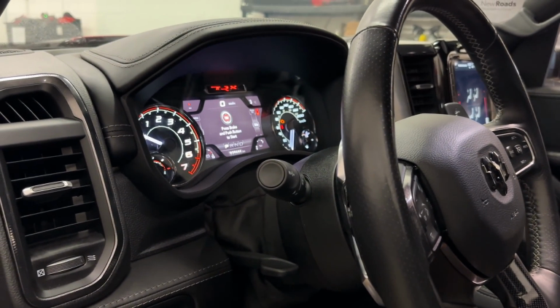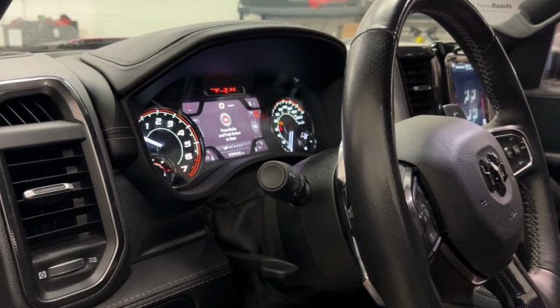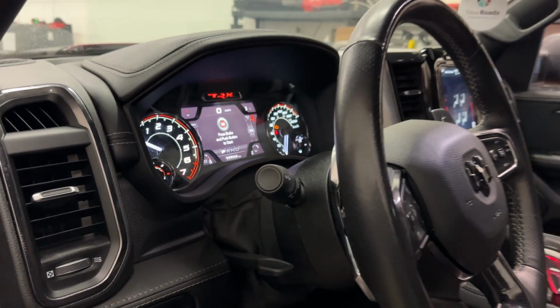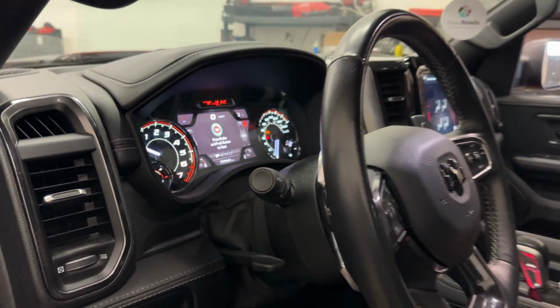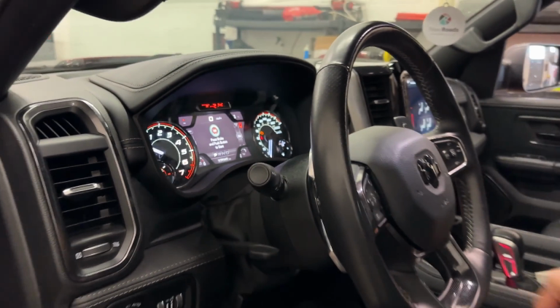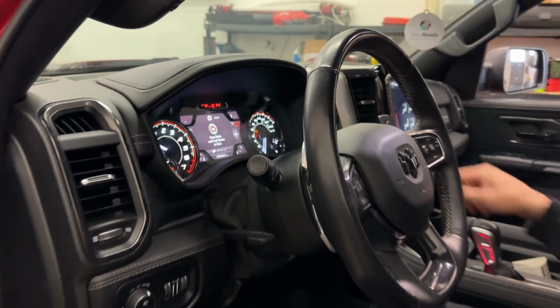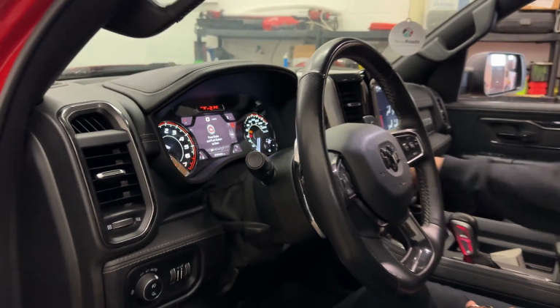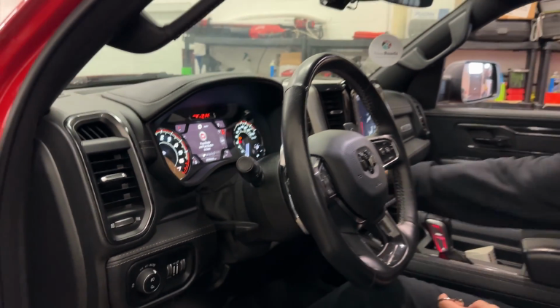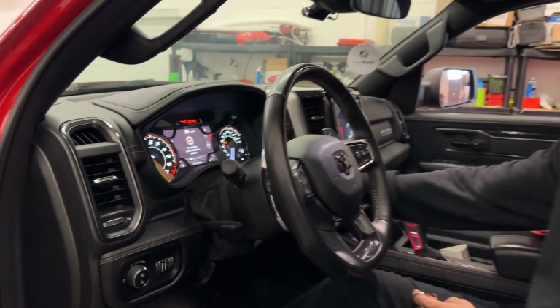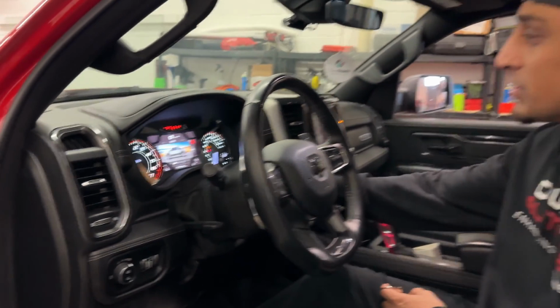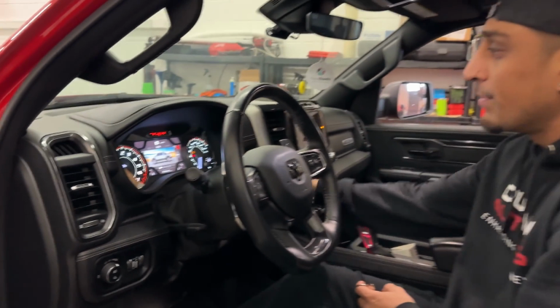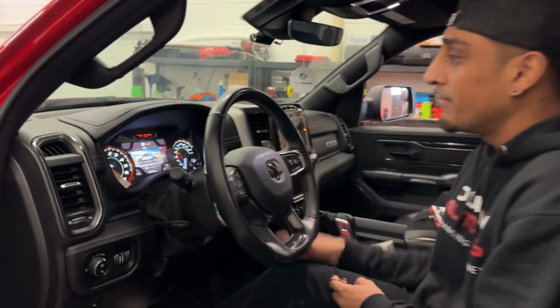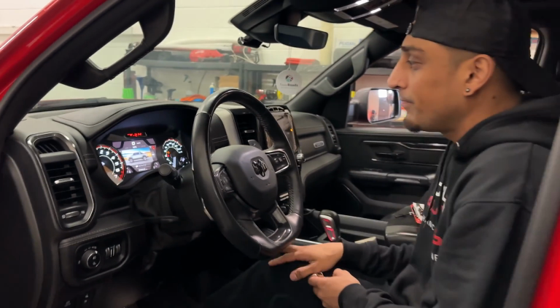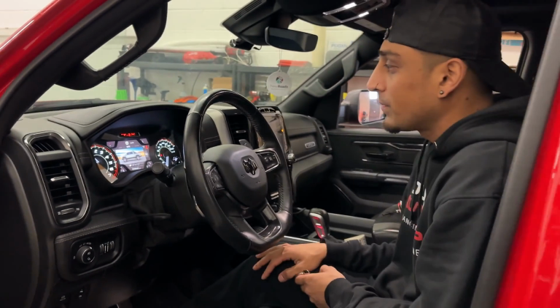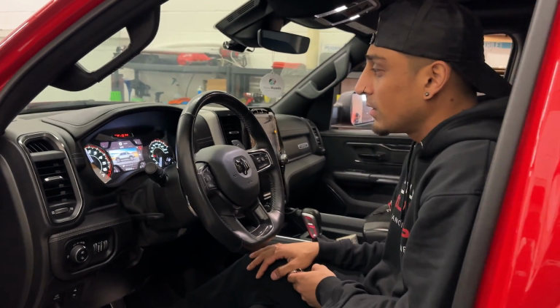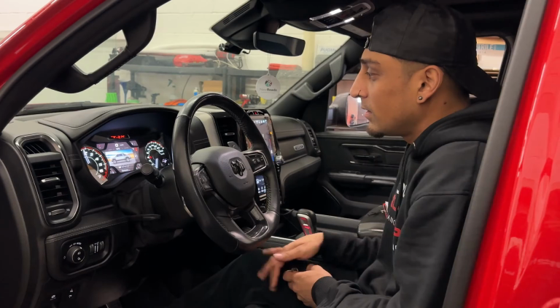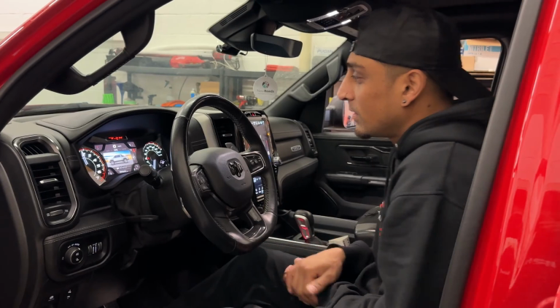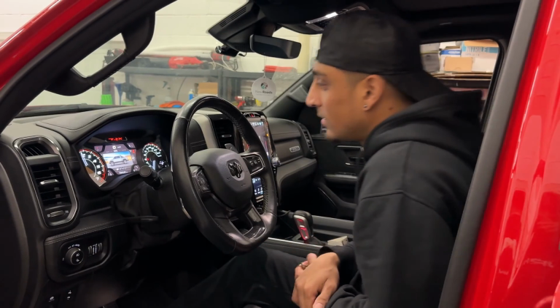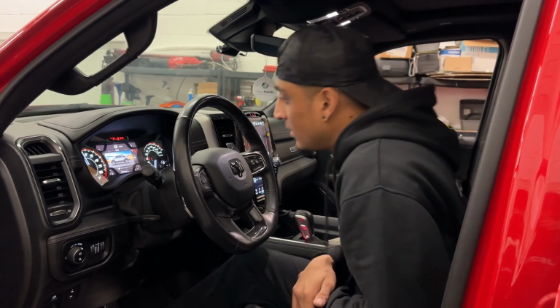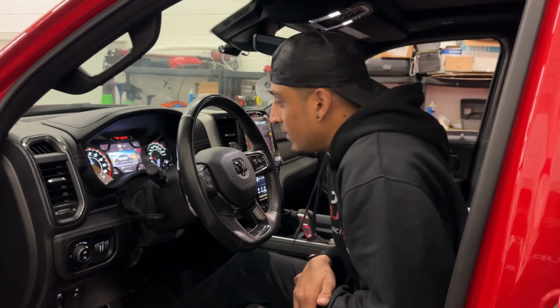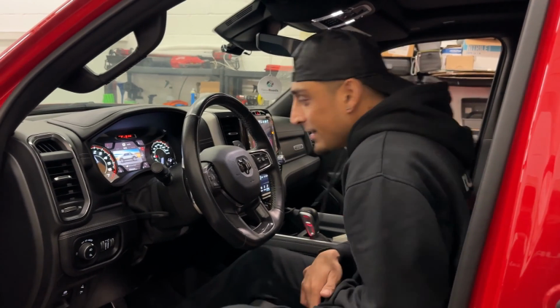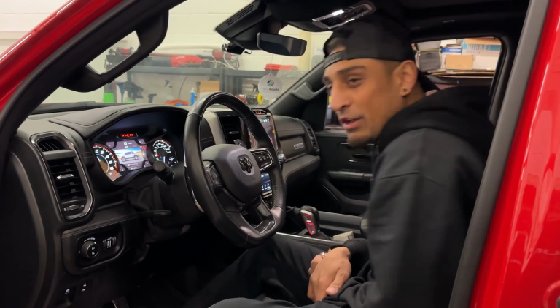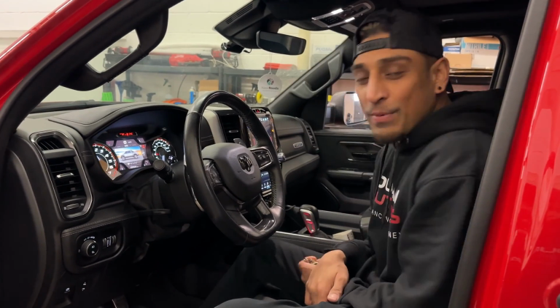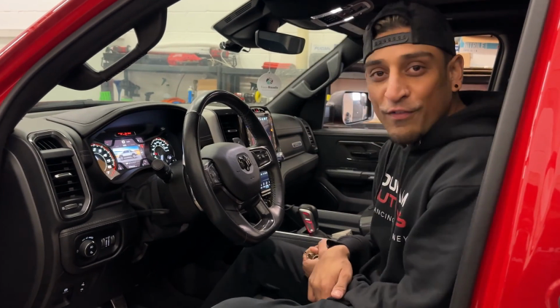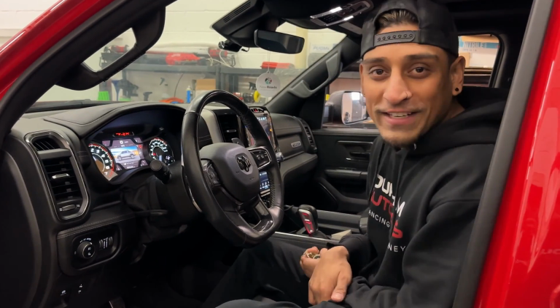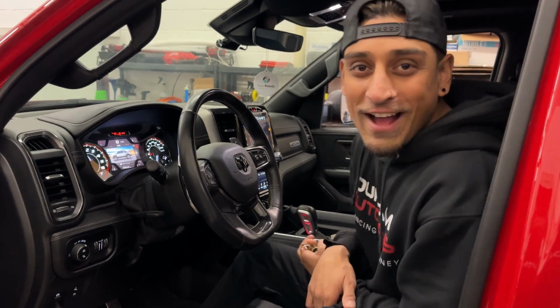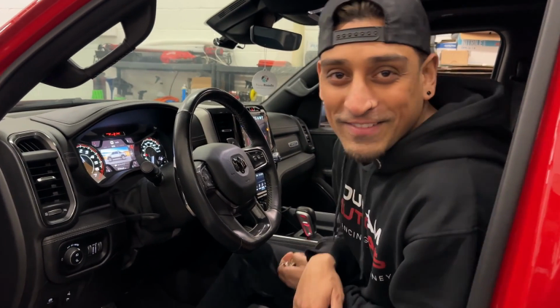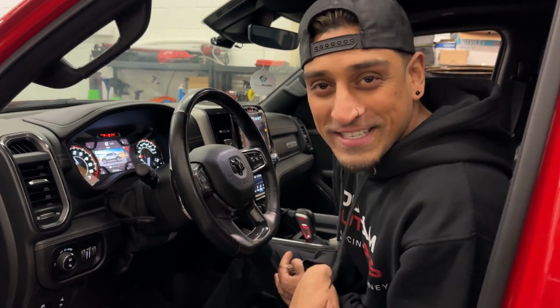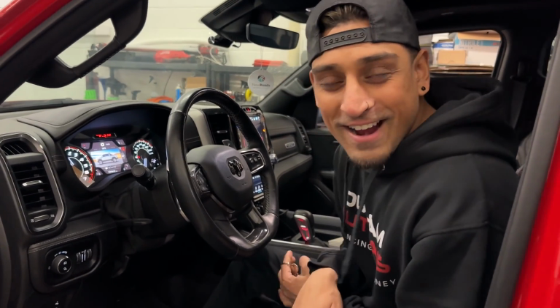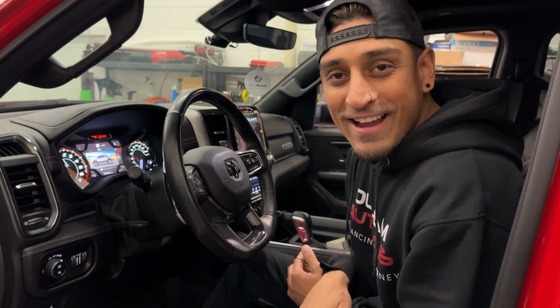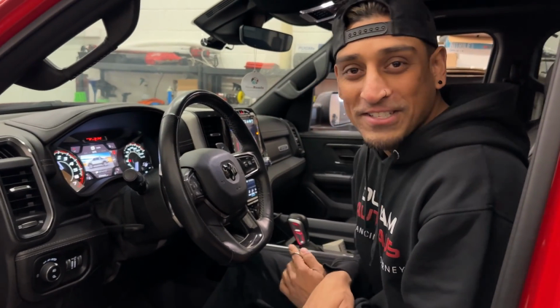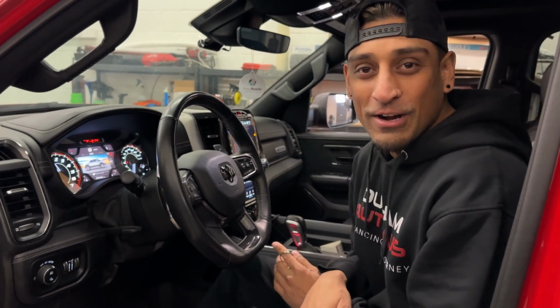You're going to notice the parking lights are going to flash. Now if I put my foot on the foot brake and push that button, you hear the beautiful exhaust of the TRX start up.